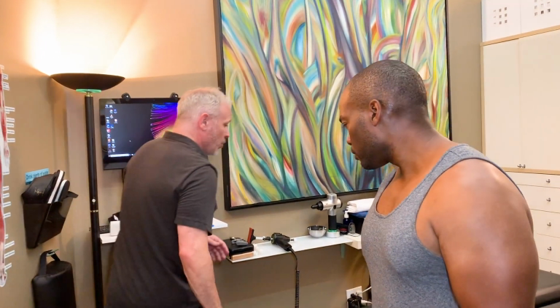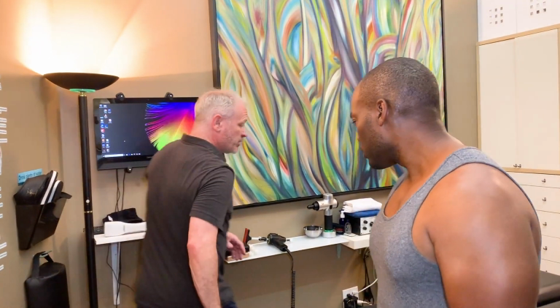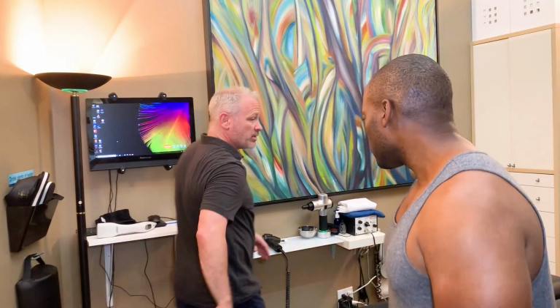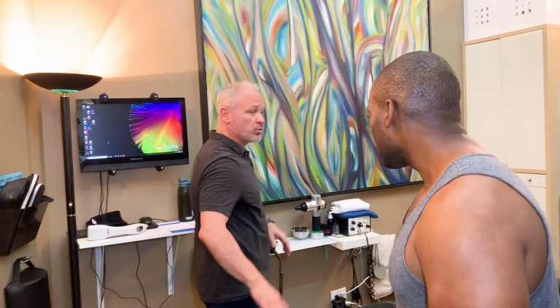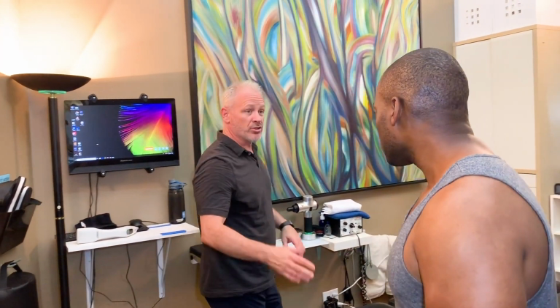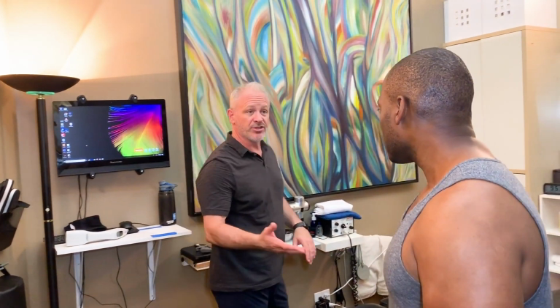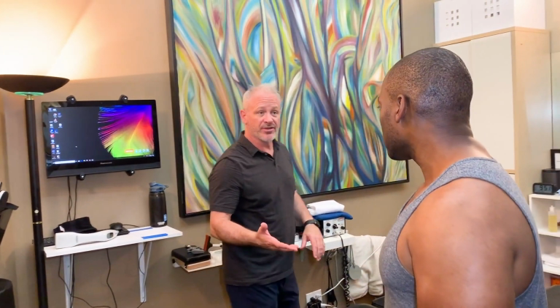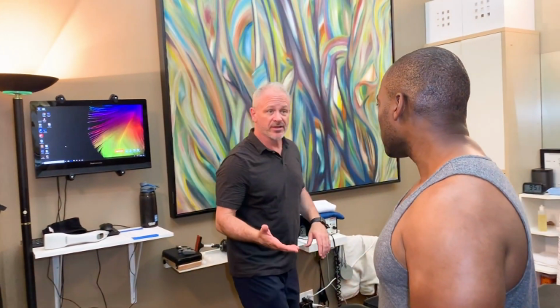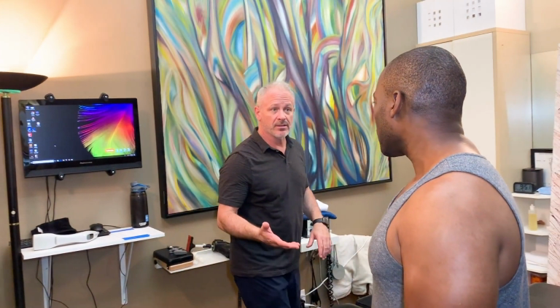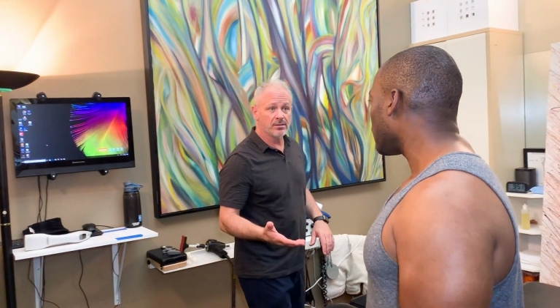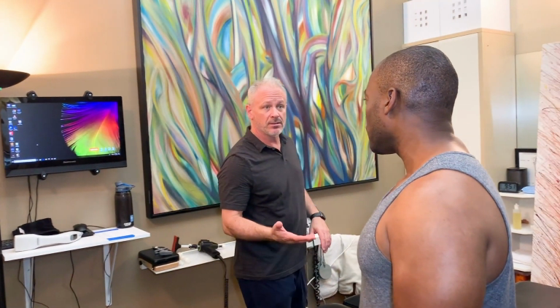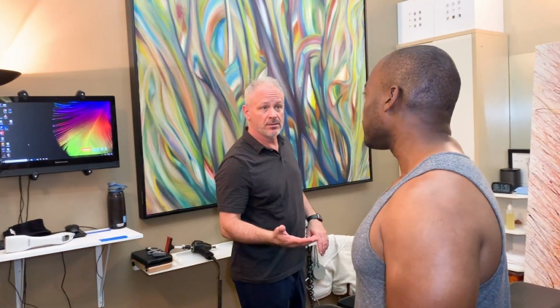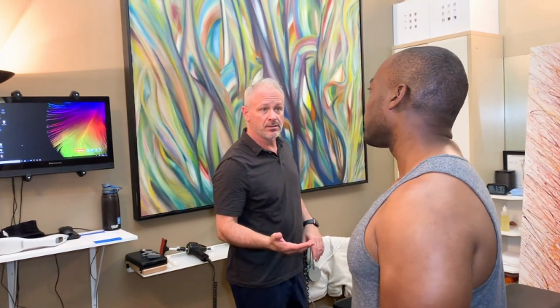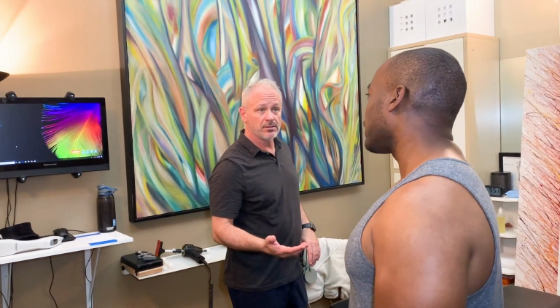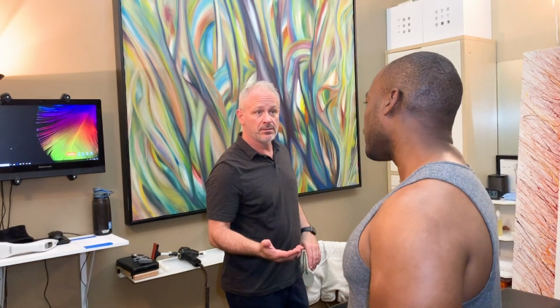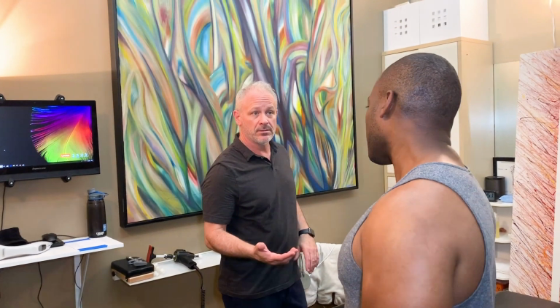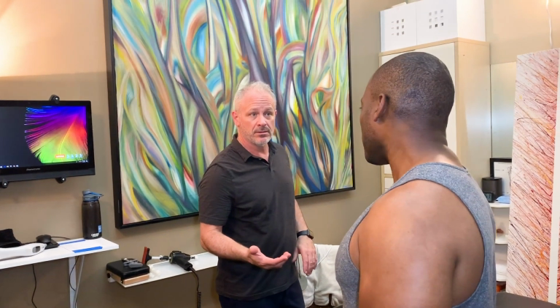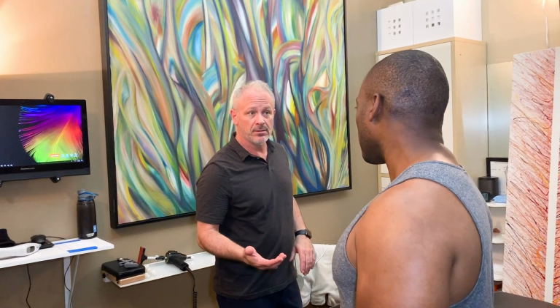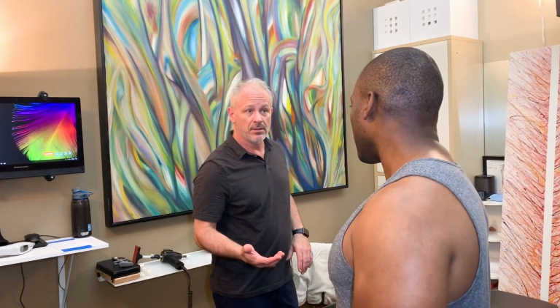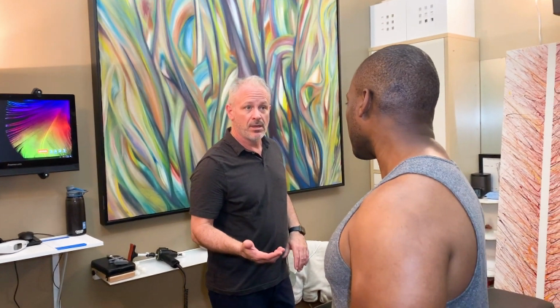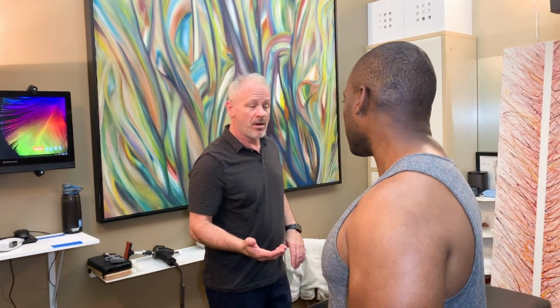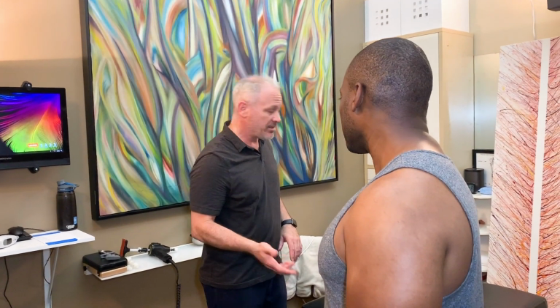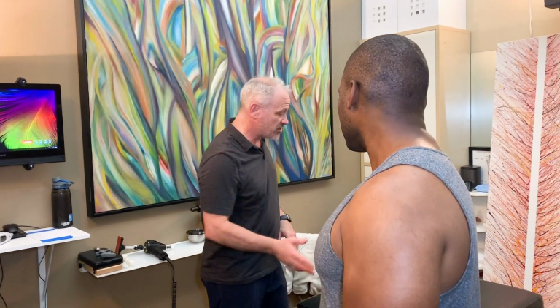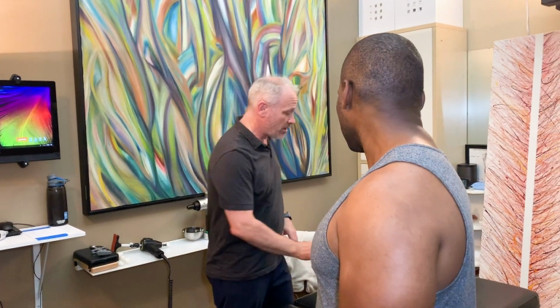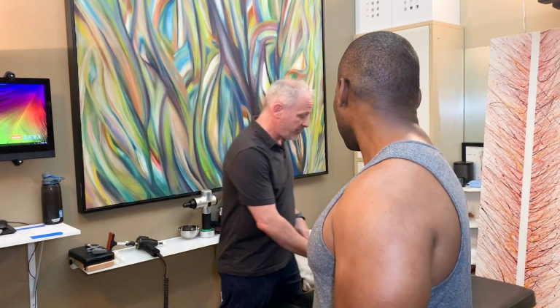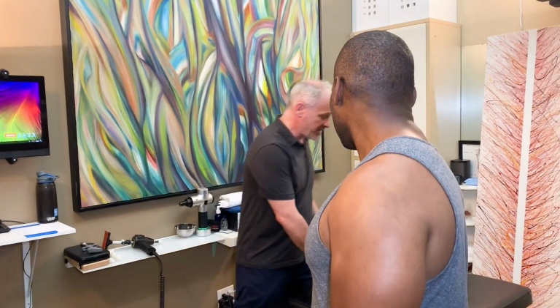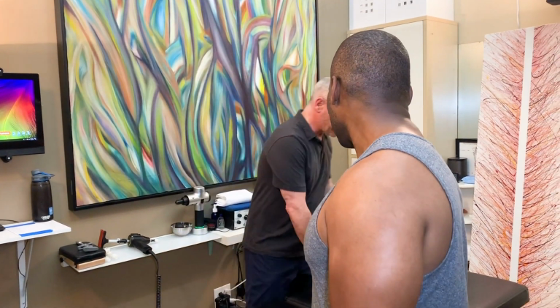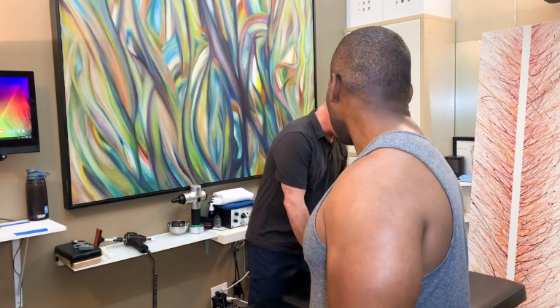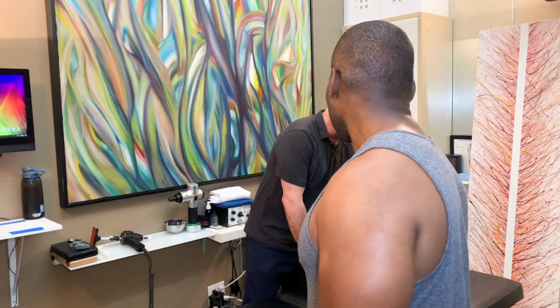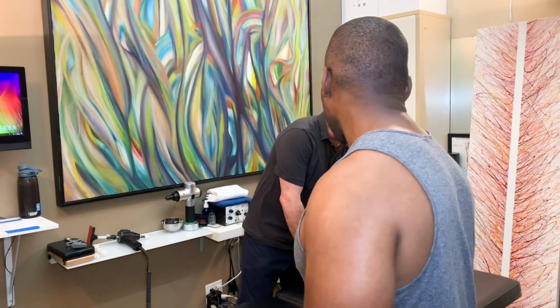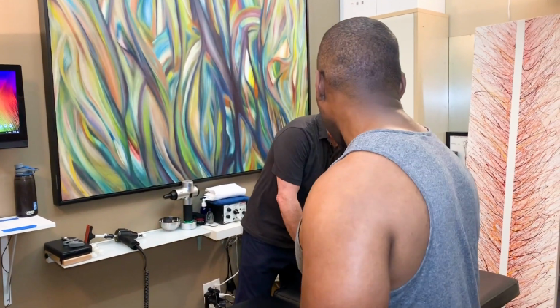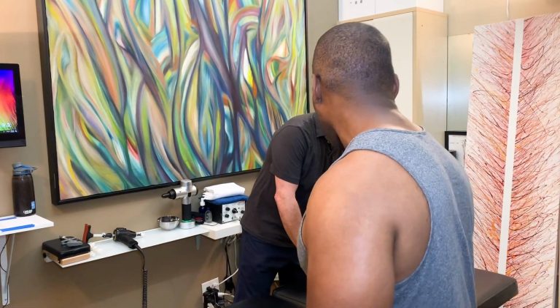Which one's worse, you think? My neck and my lower back. All right, let's start face up.